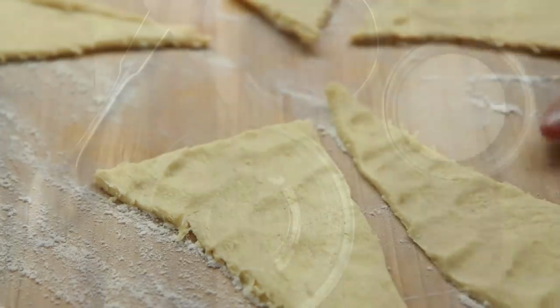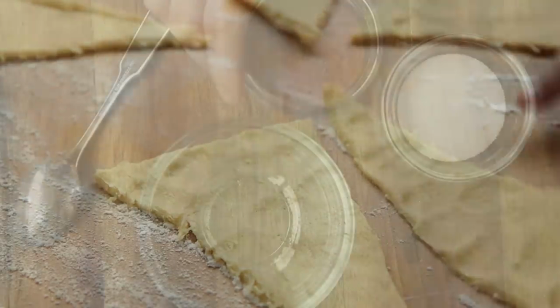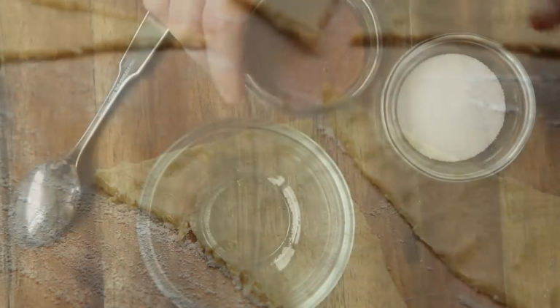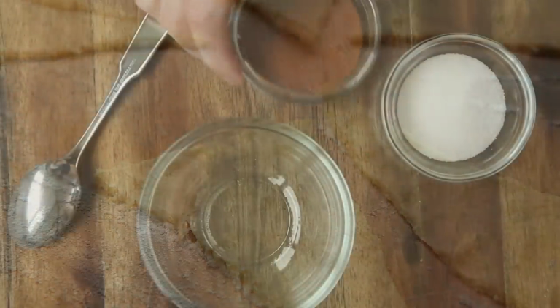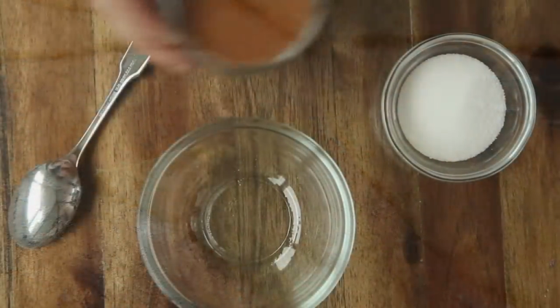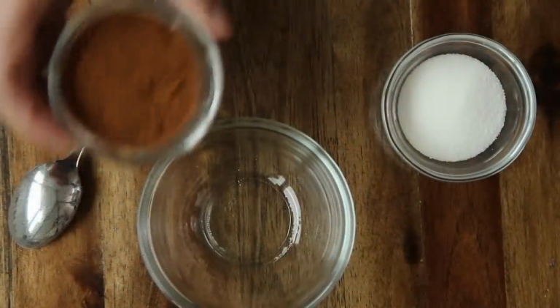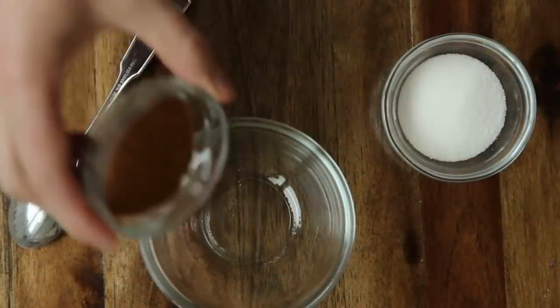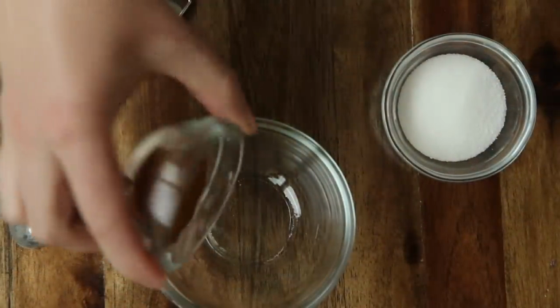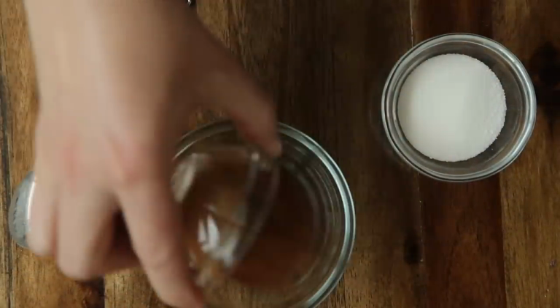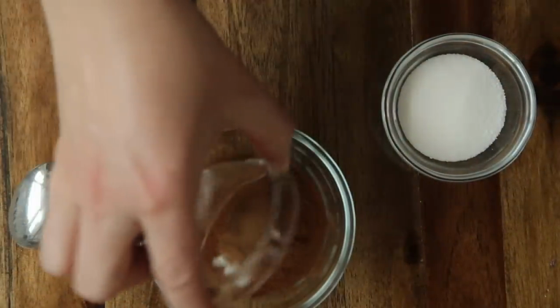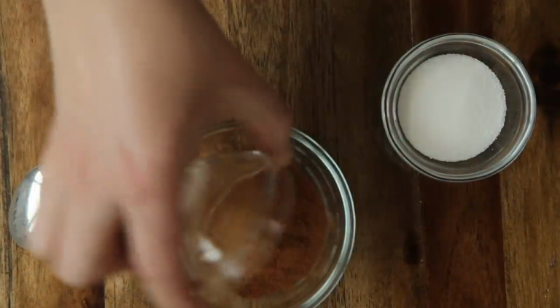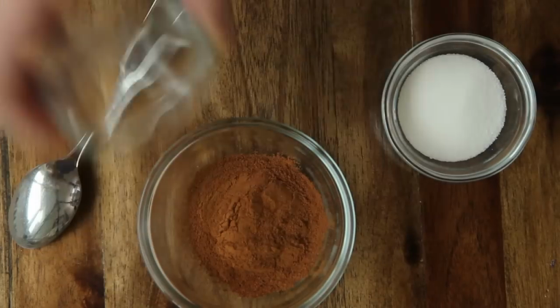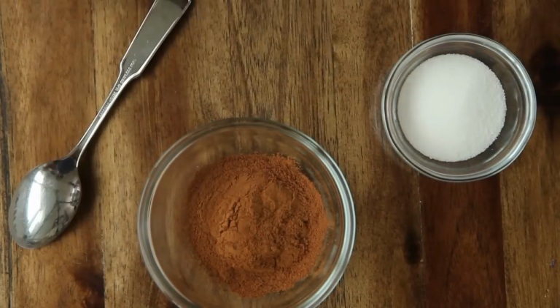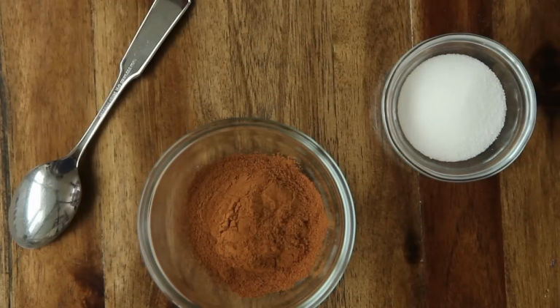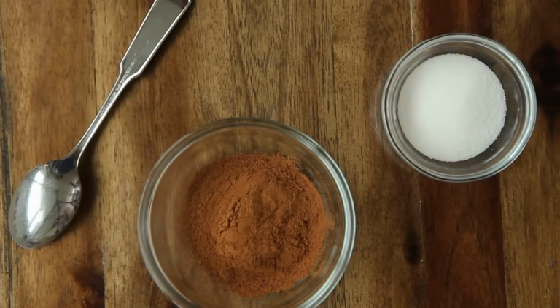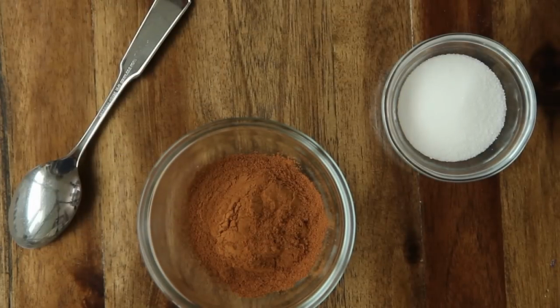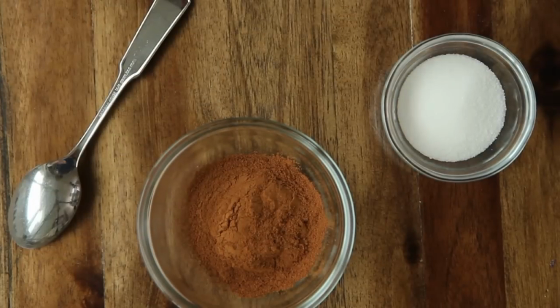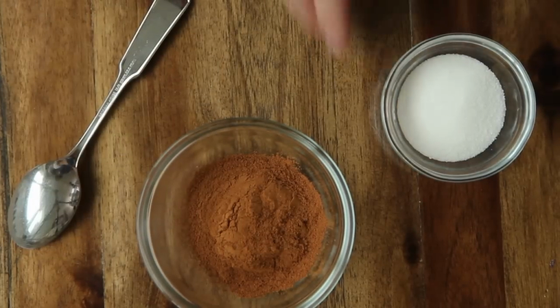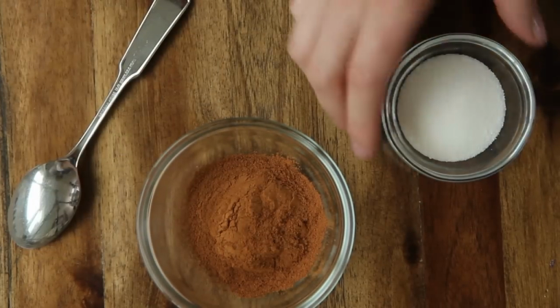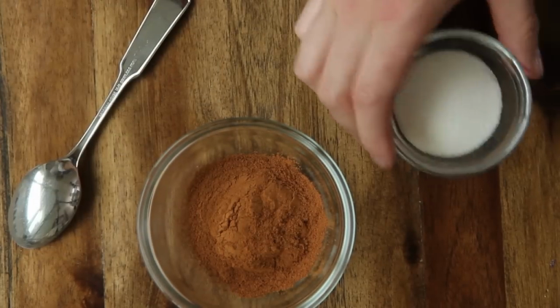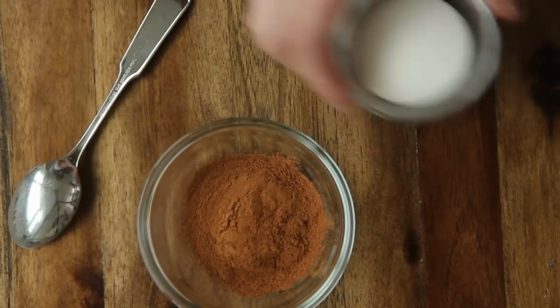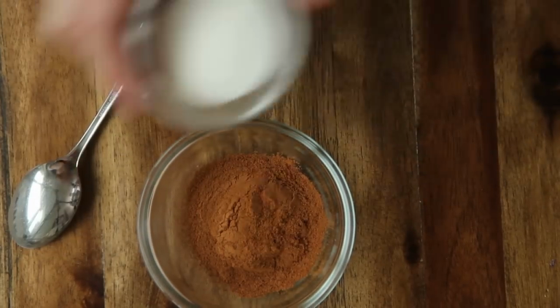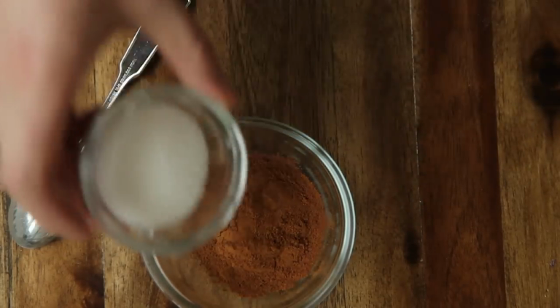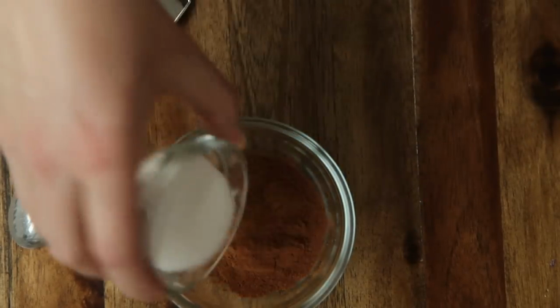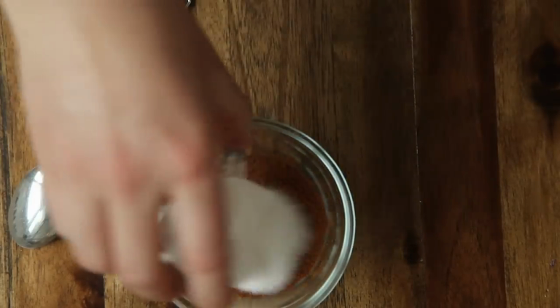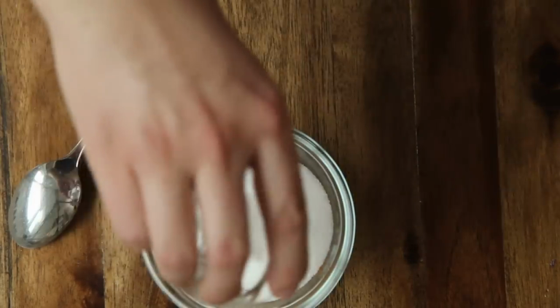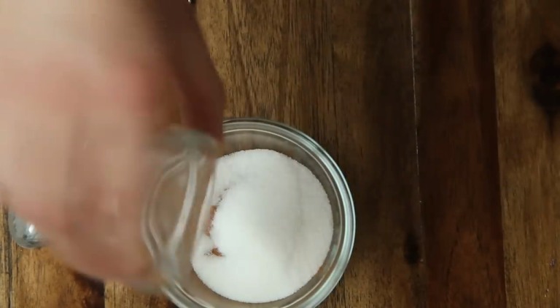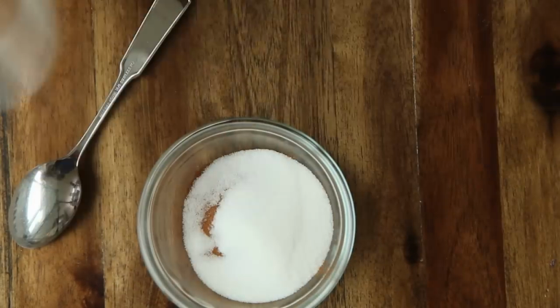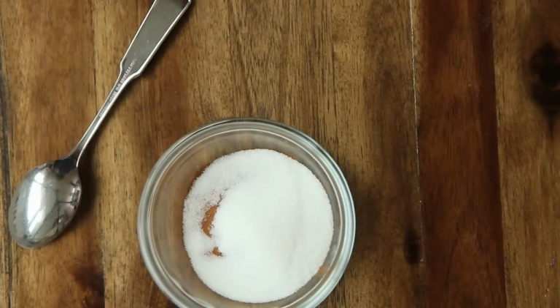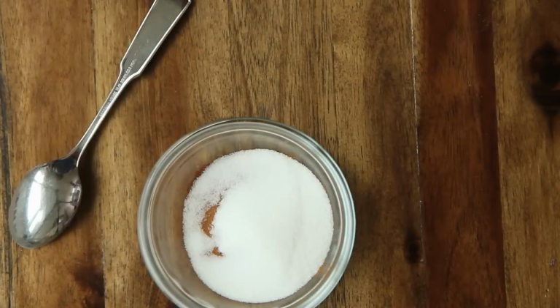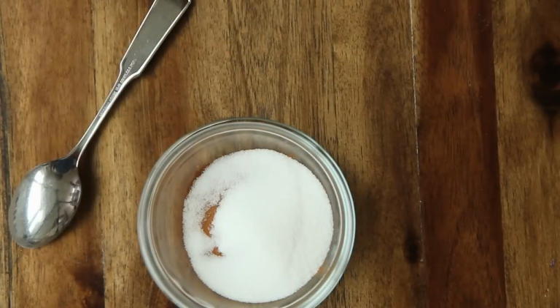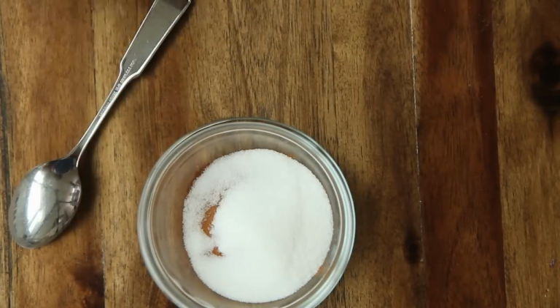In a small bowl, mix together two tablespoons of ground cinnamon with two tablespoons of sugar.